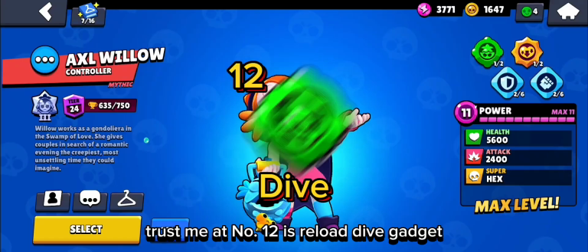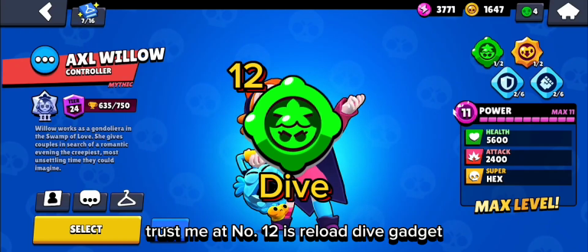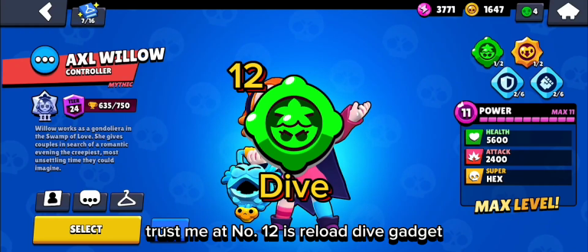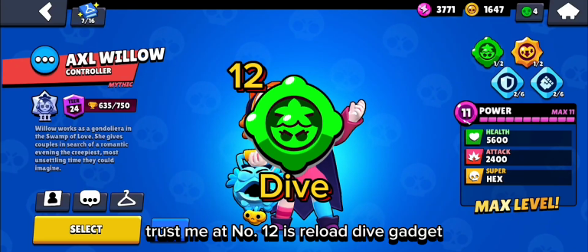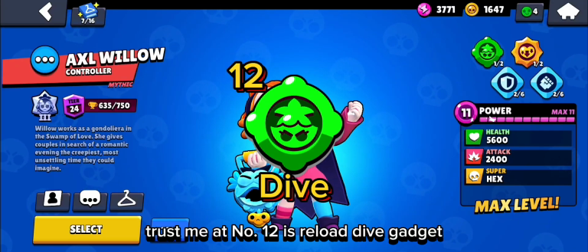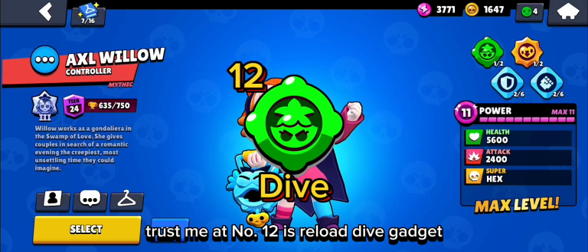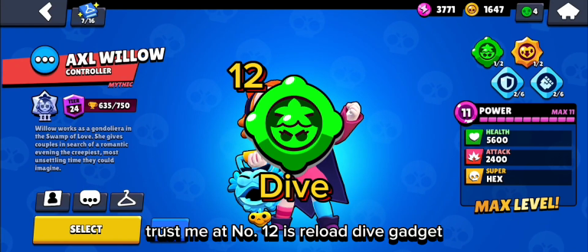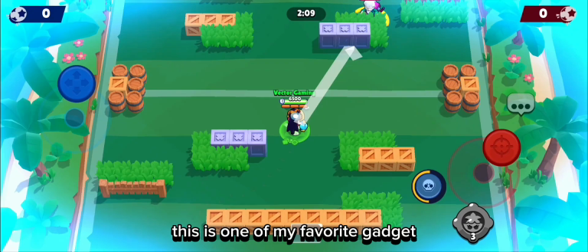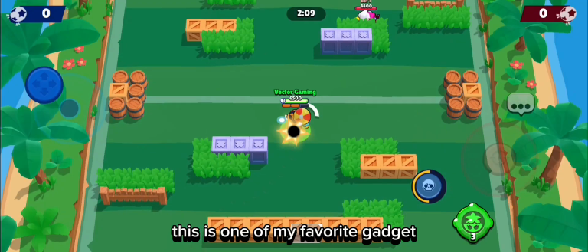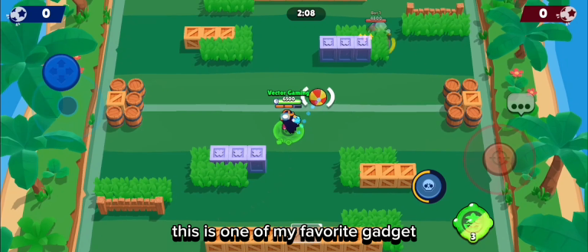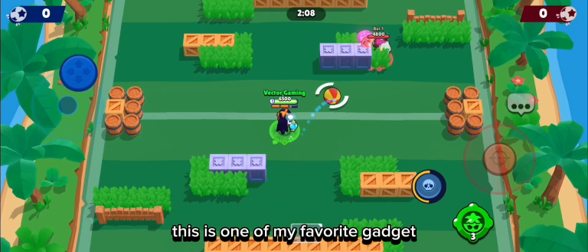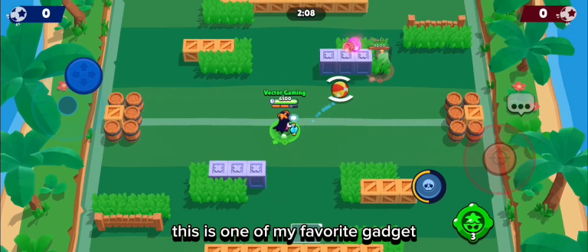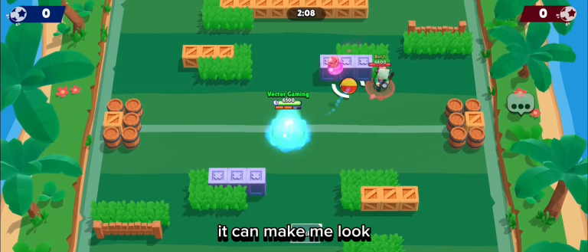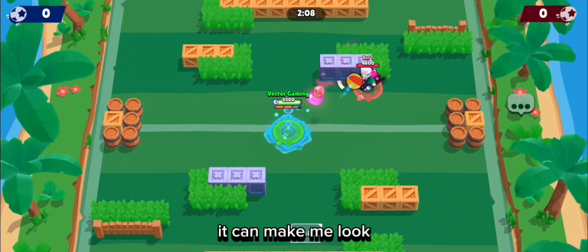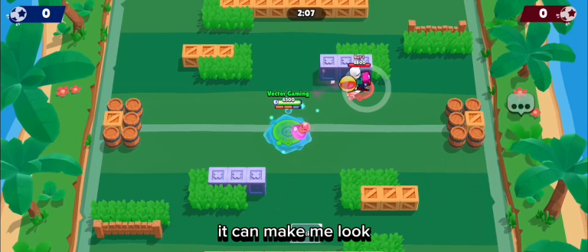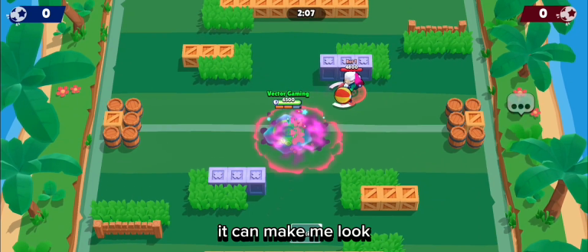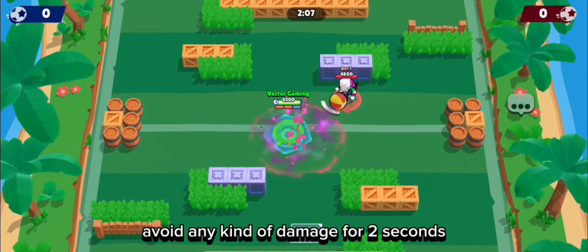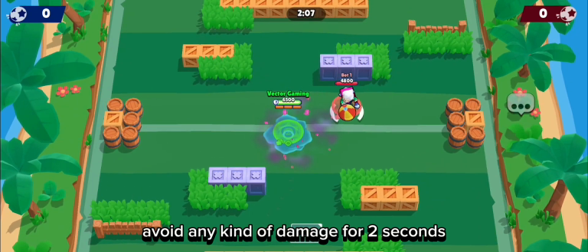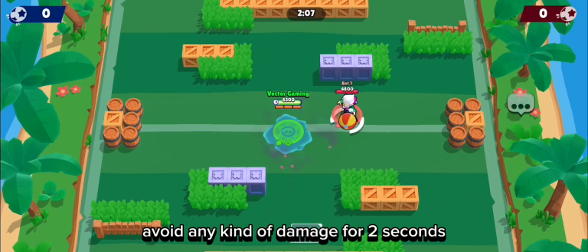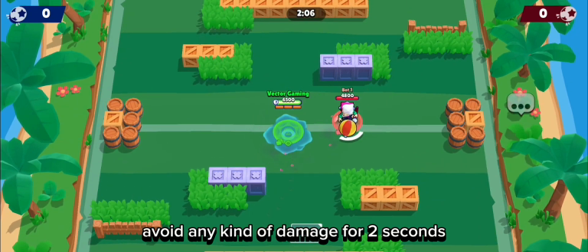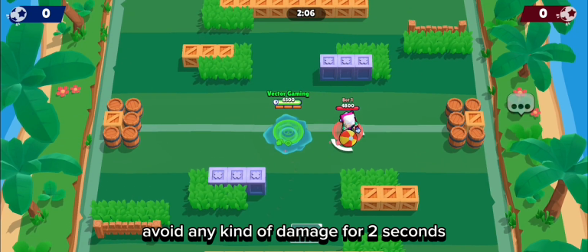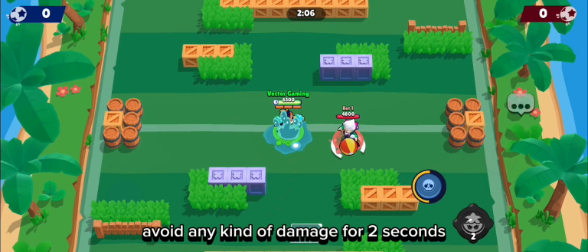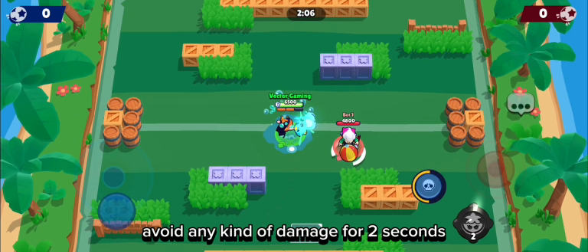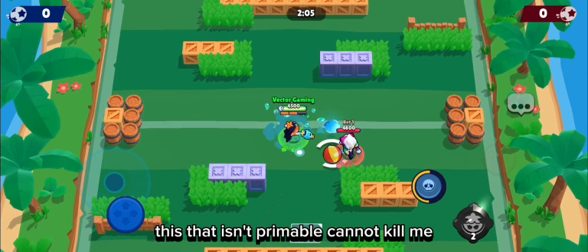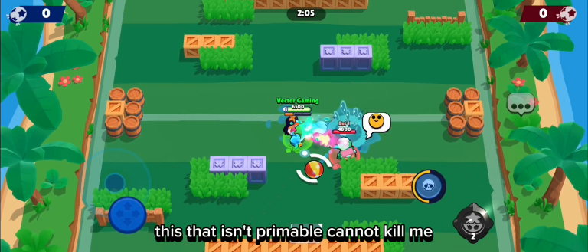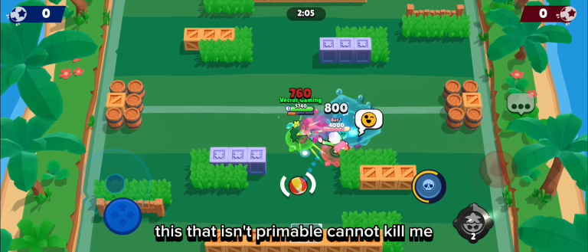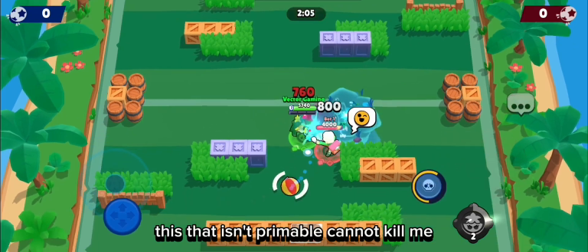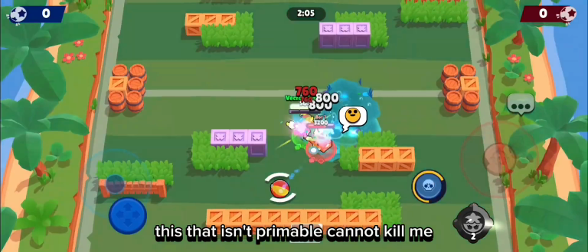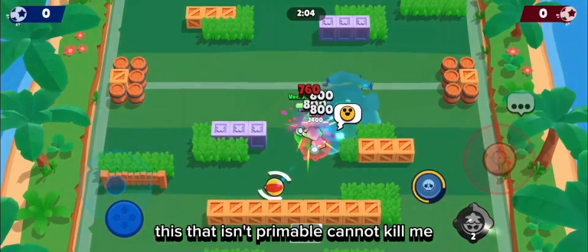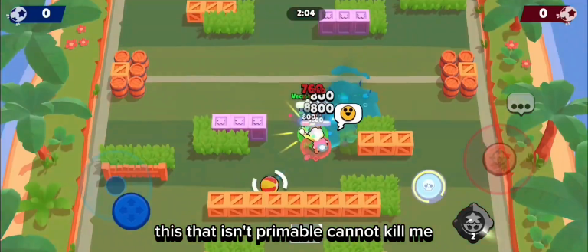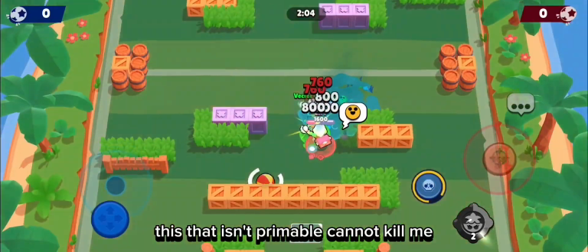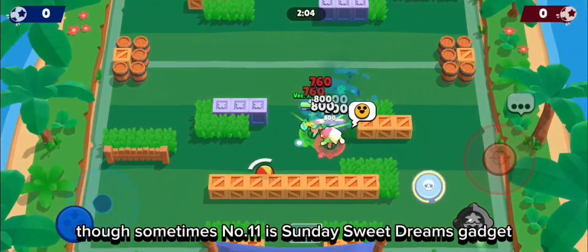At number 12 is Willow's Dive Gadget. This is one of my favorite gadgets. It can make Willow avoid any kind of damage for 2 seconds. This is the reason Primo Brawl cannot kill Willow sometimes.